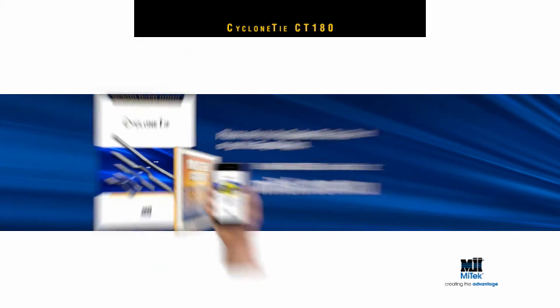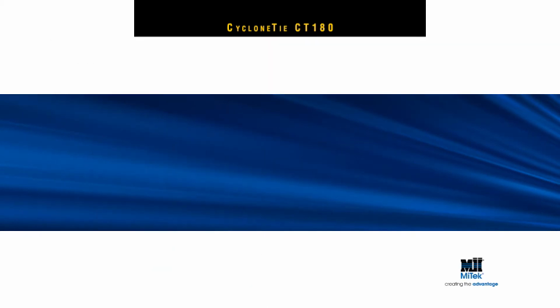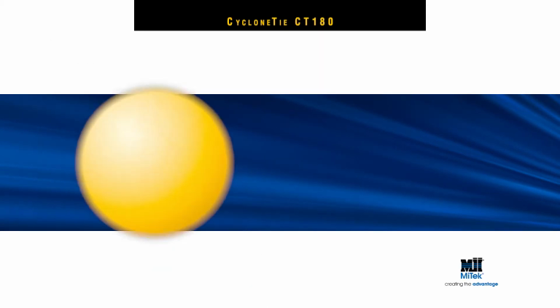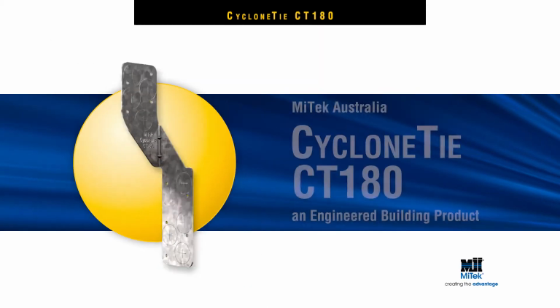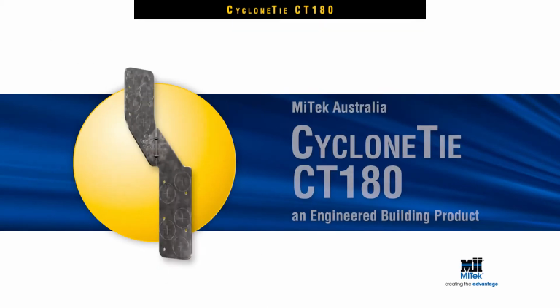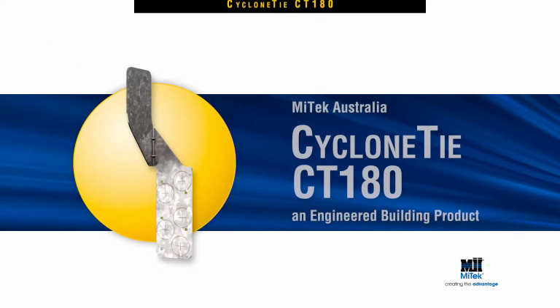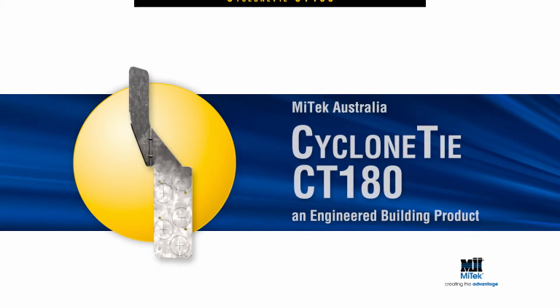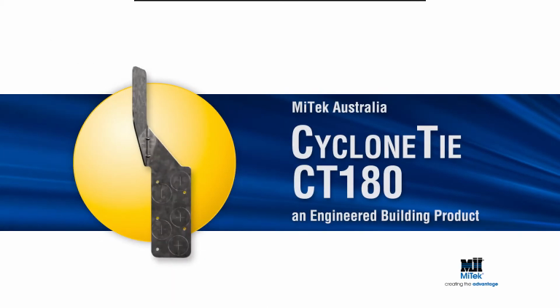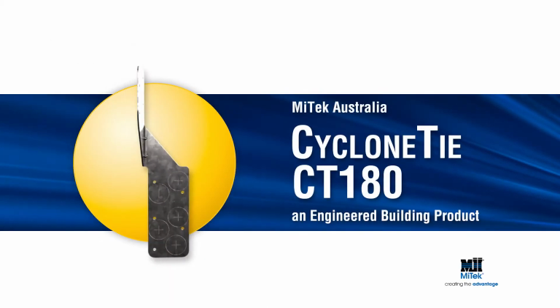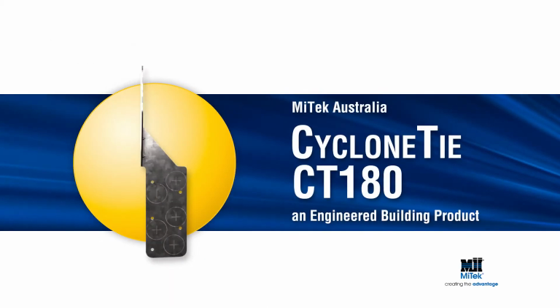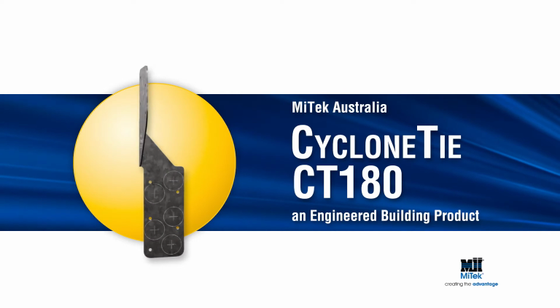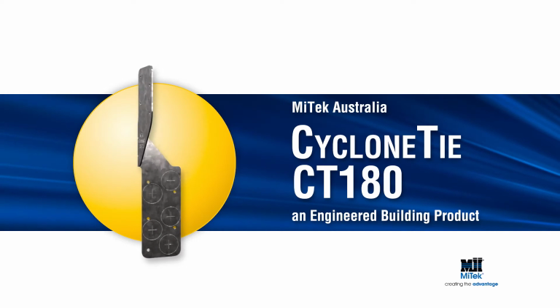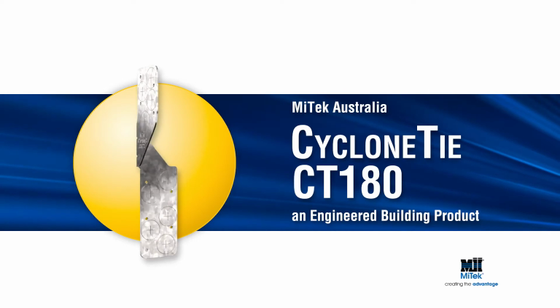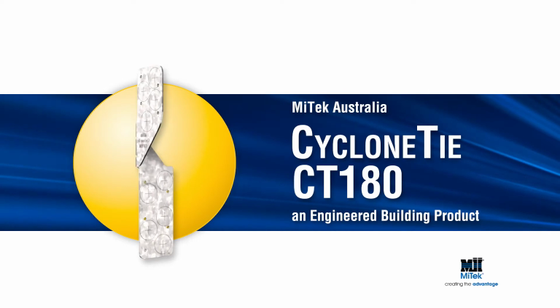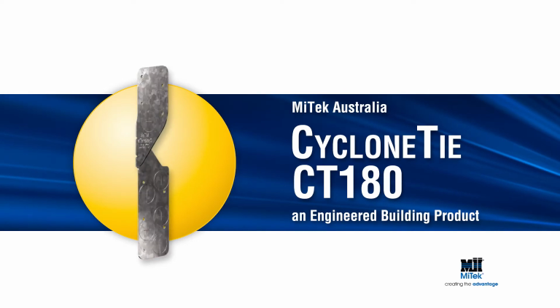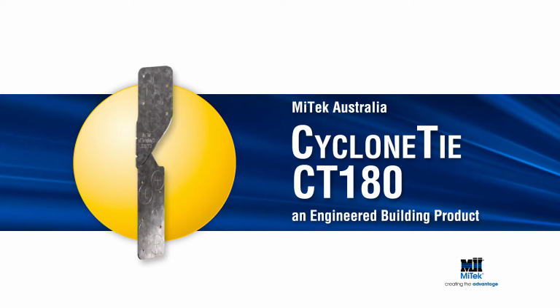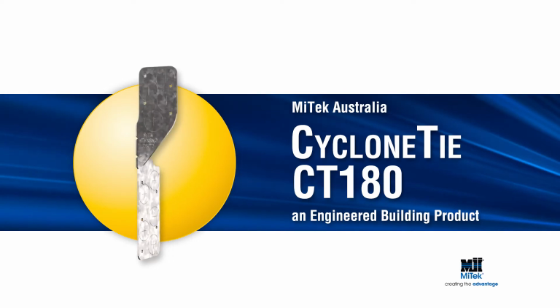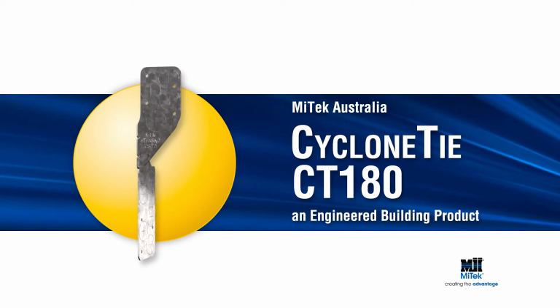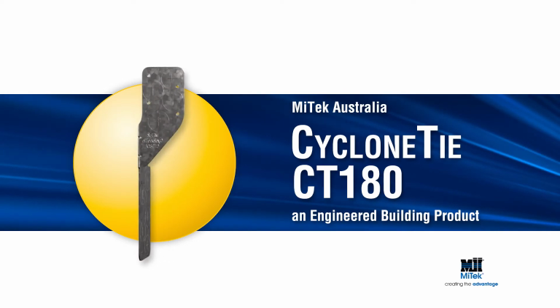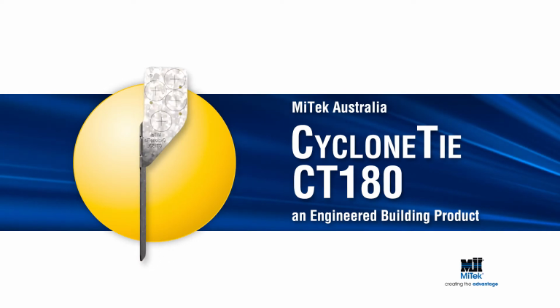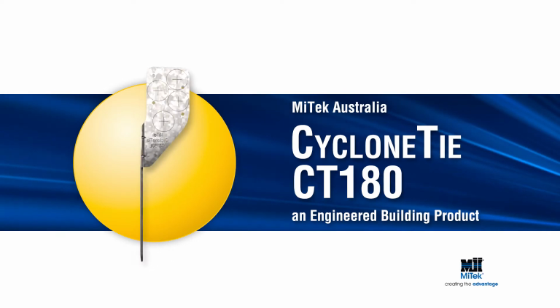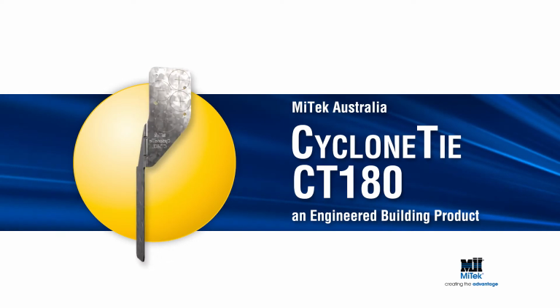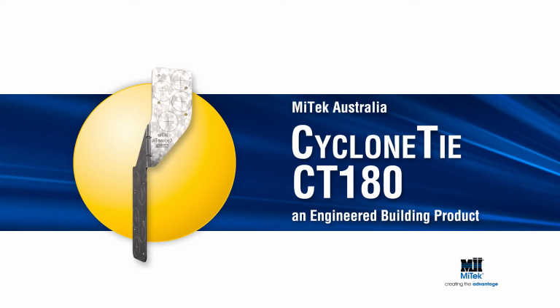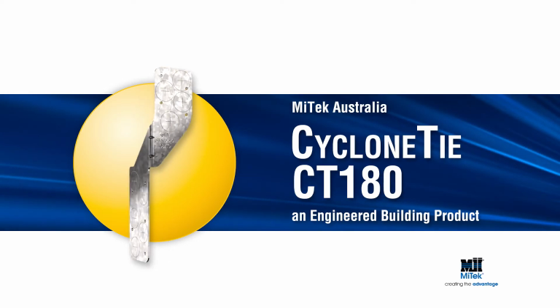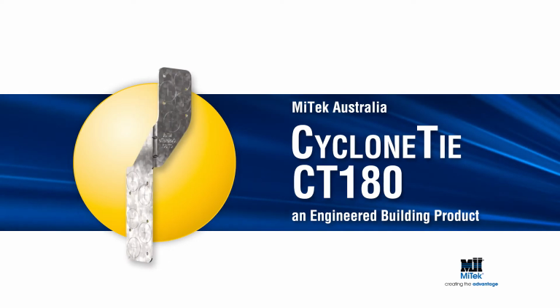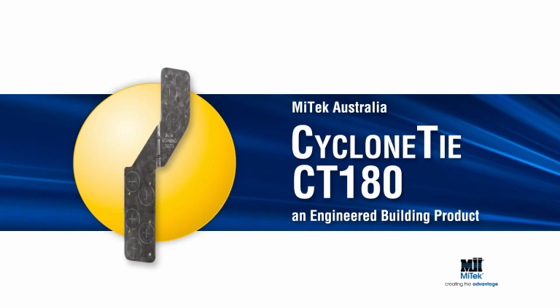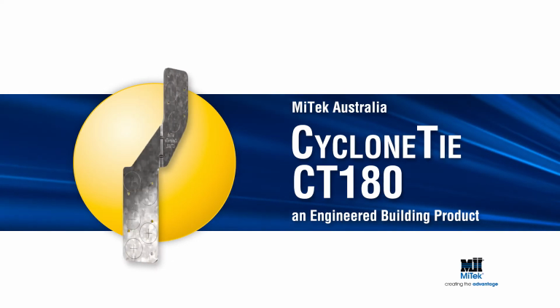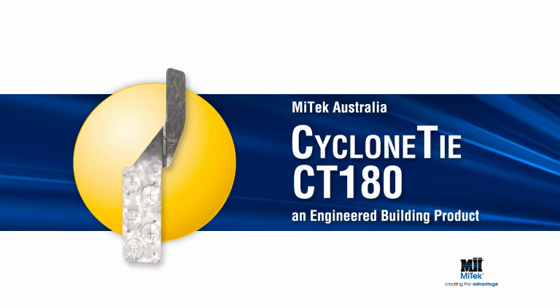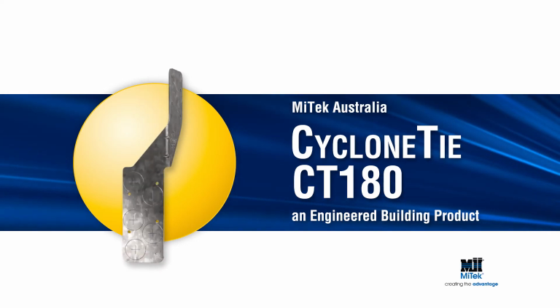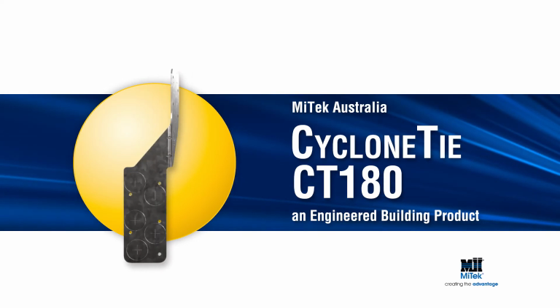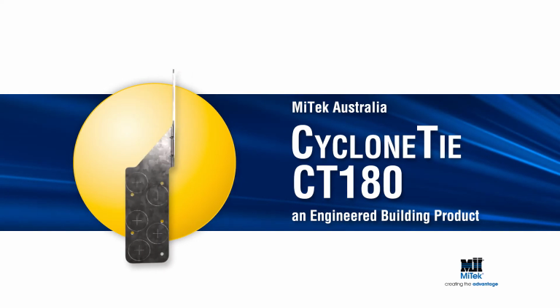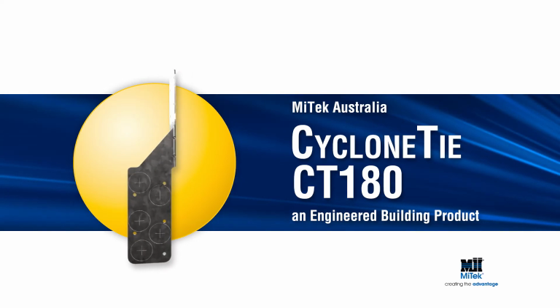Remember, always specify and use engineered building products.